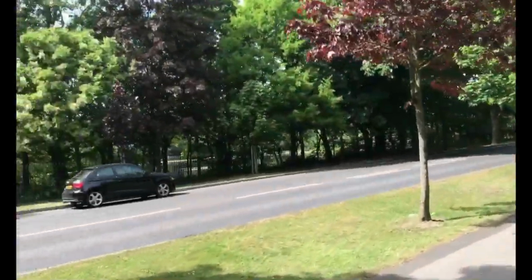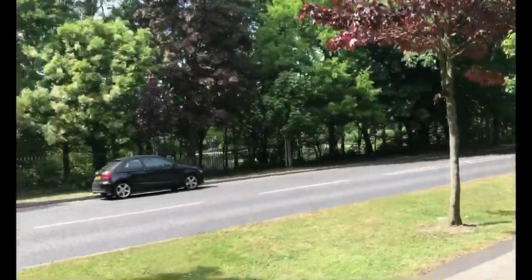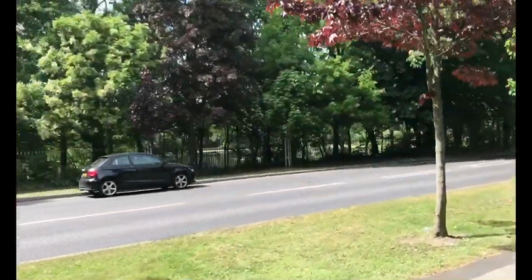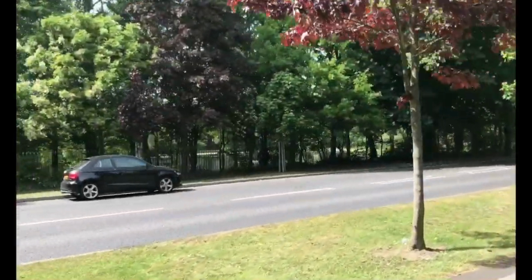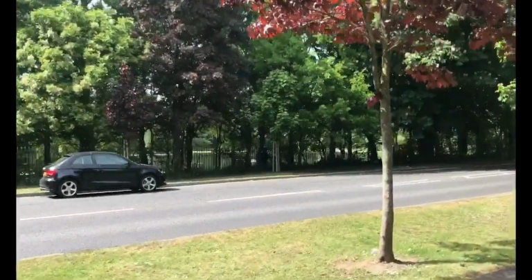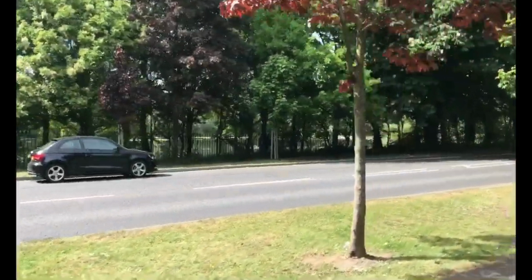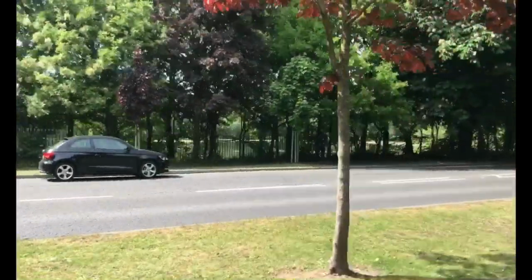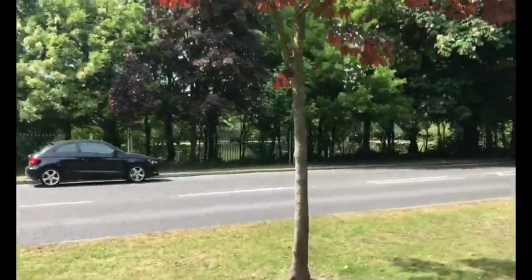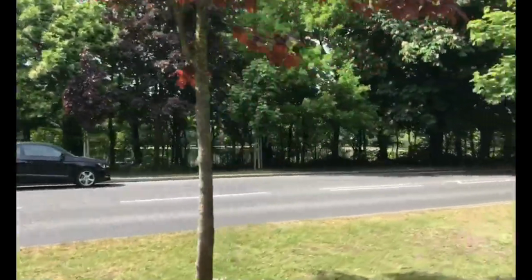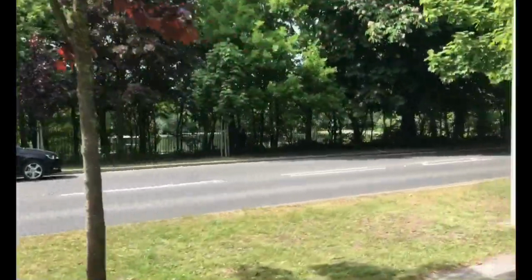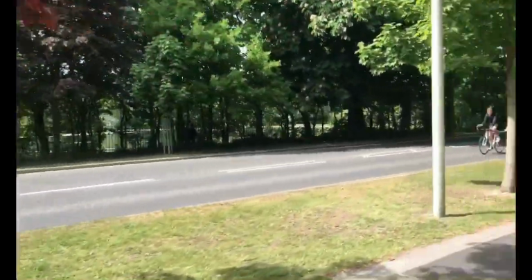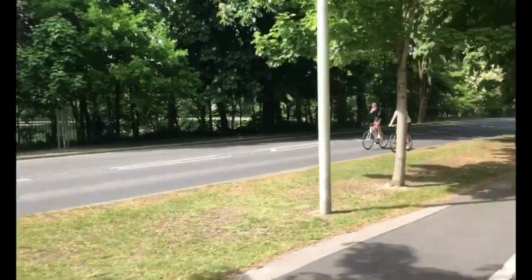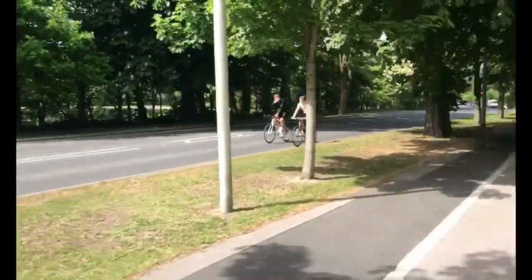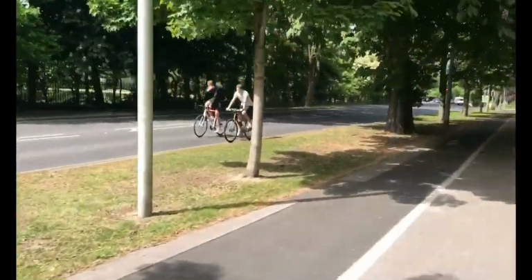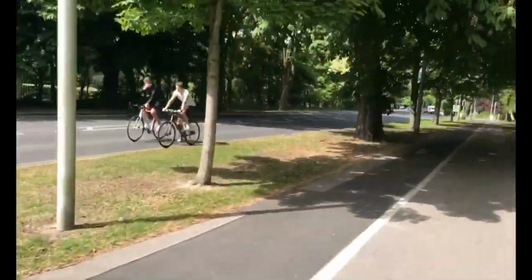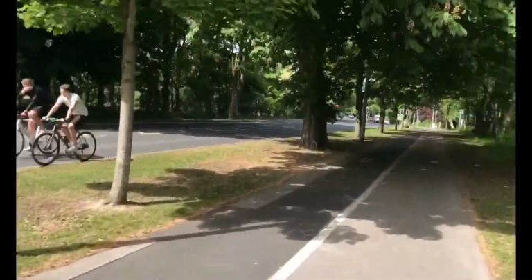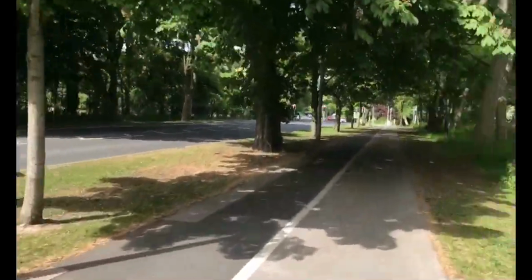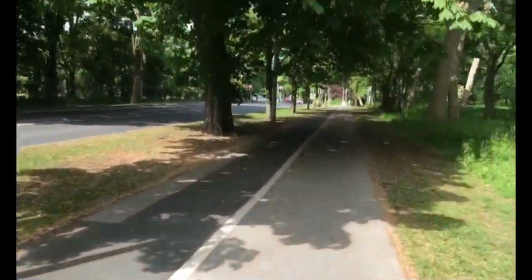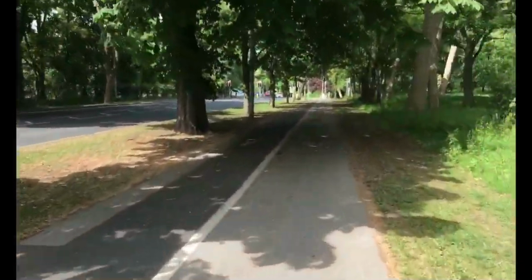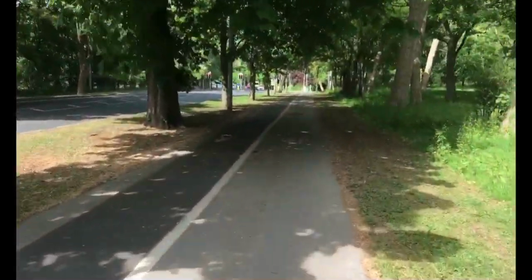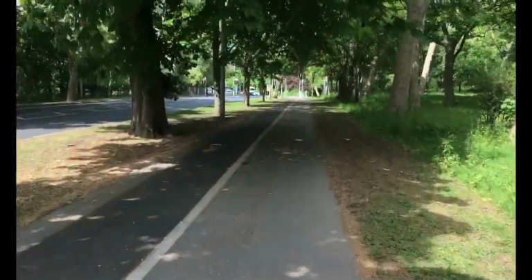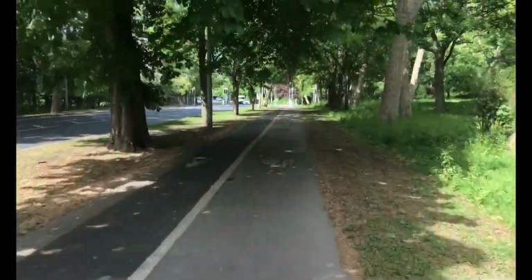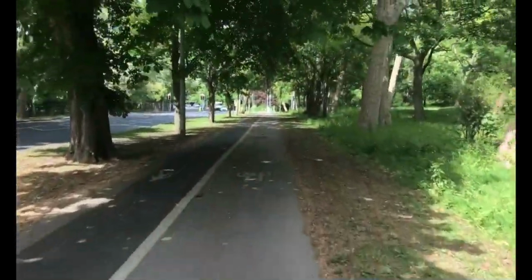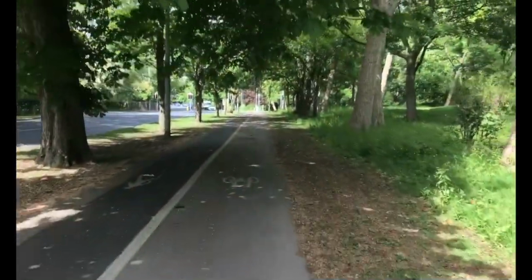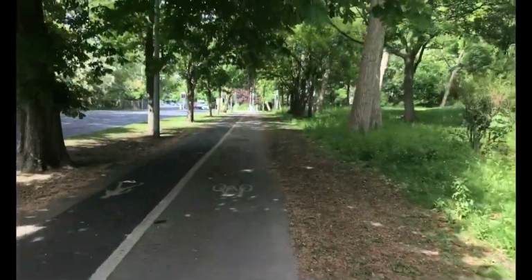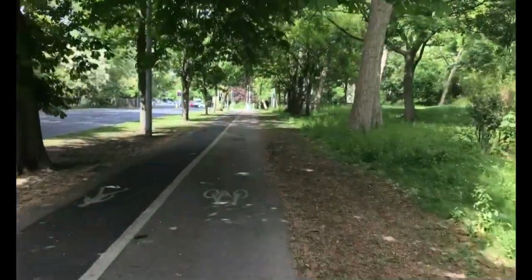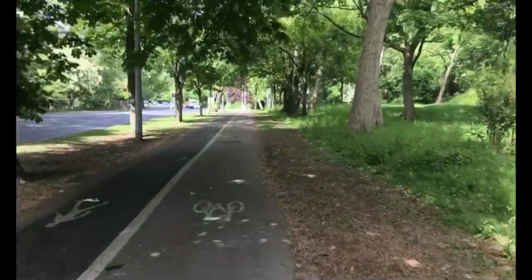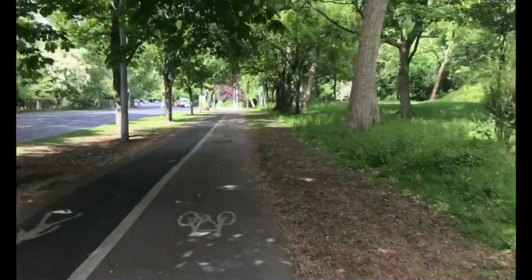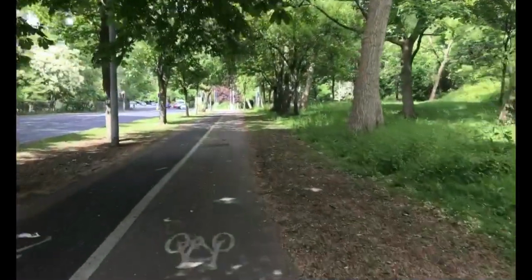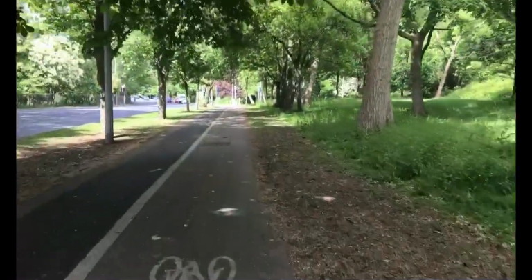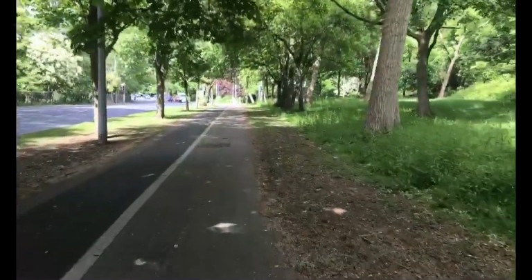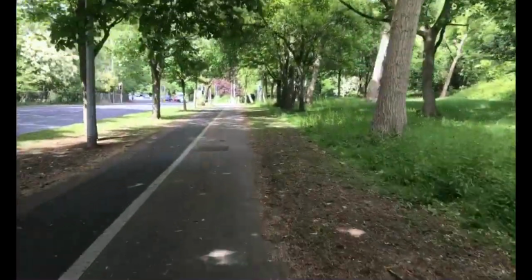There's the park again that we cycled past earlier — we're more or less retracing our steps back now.